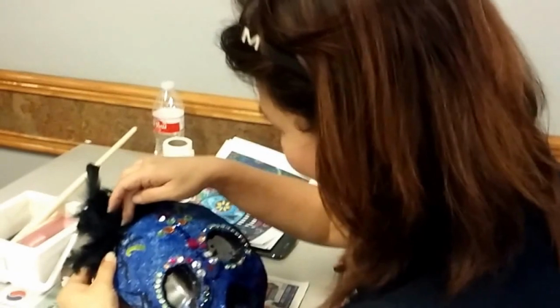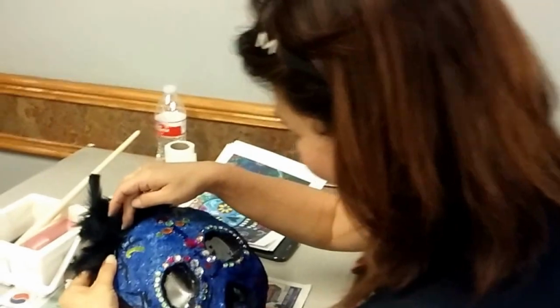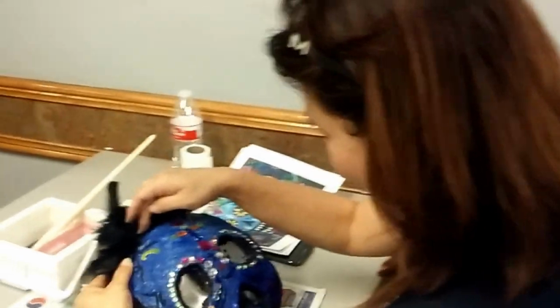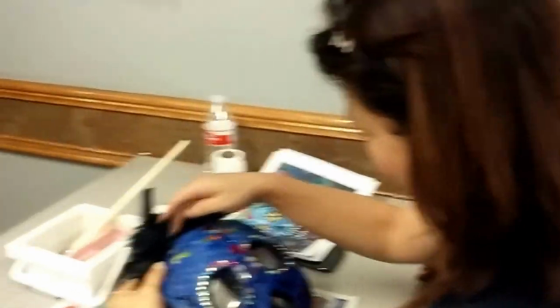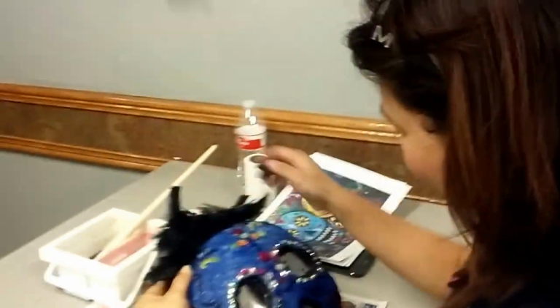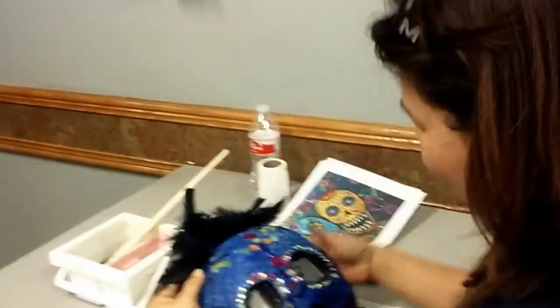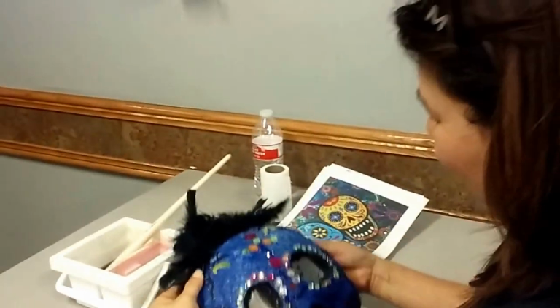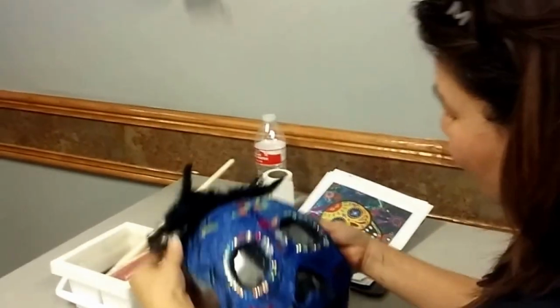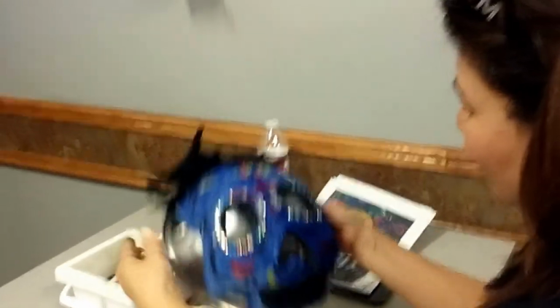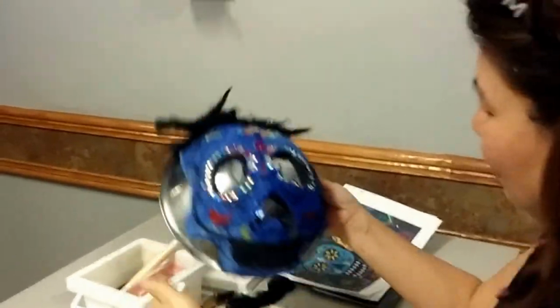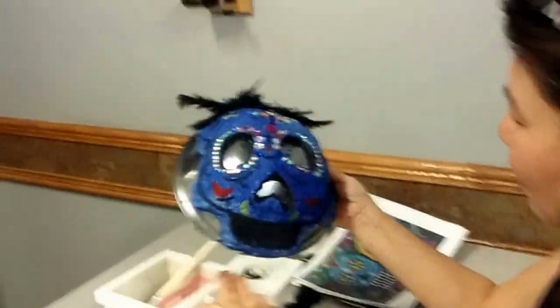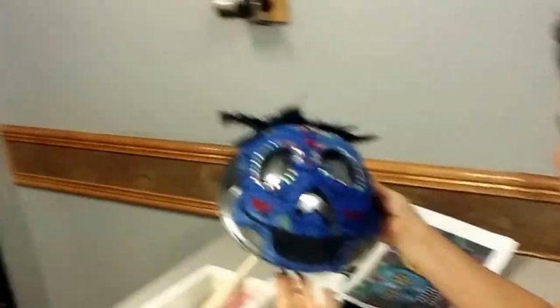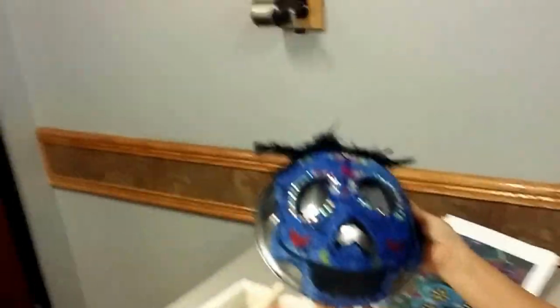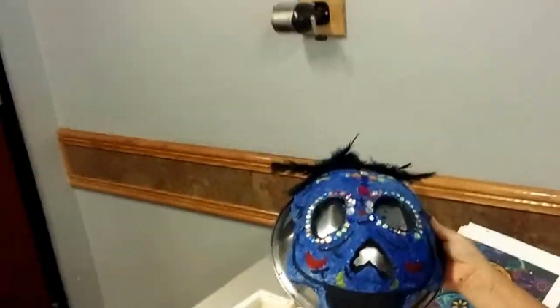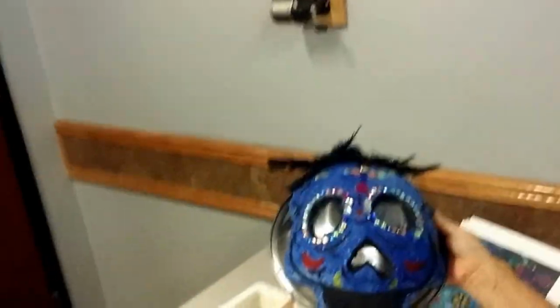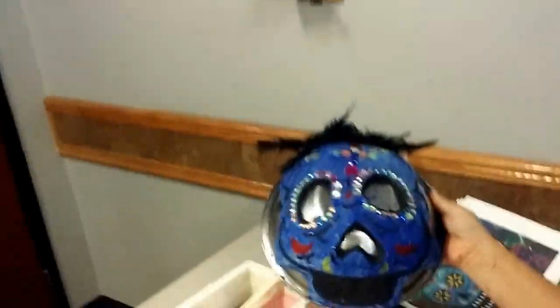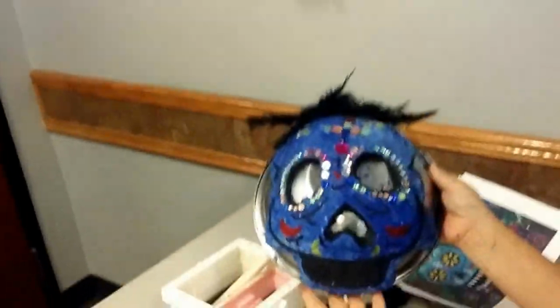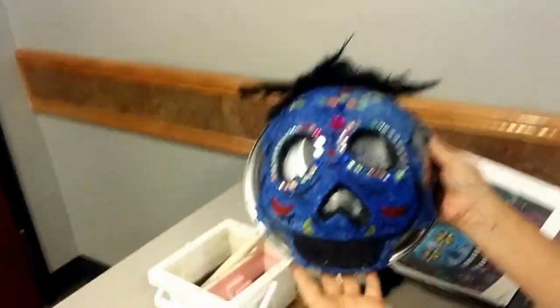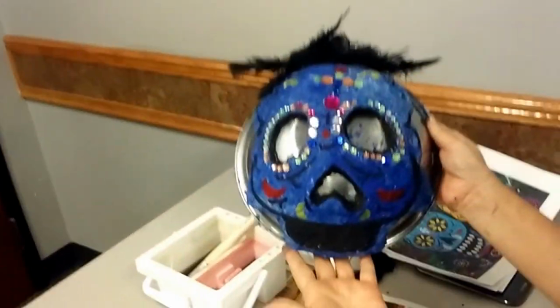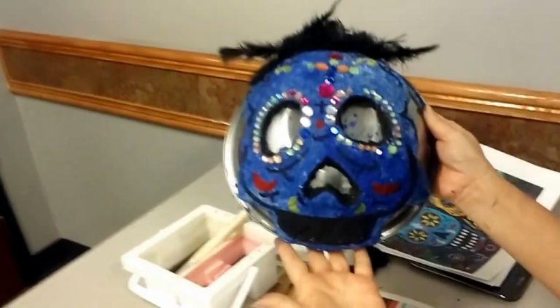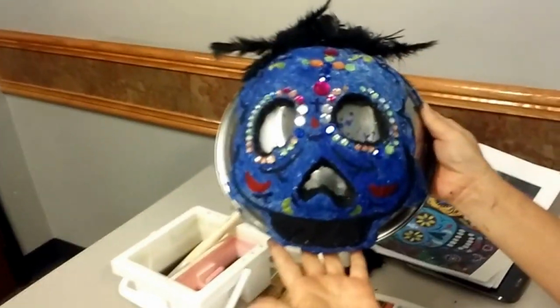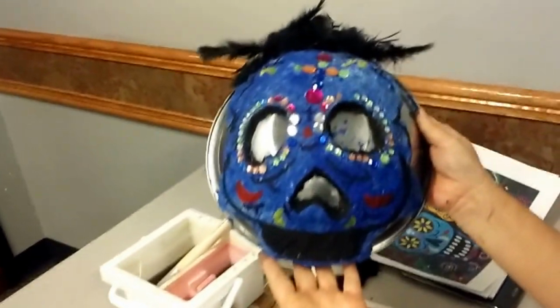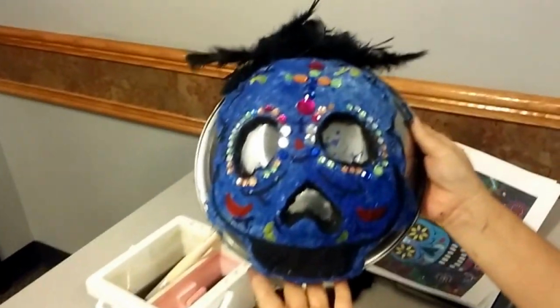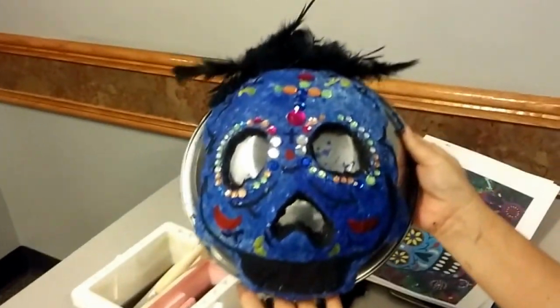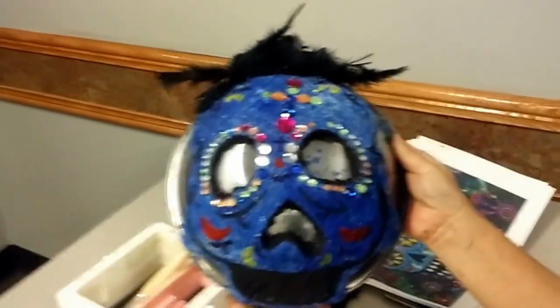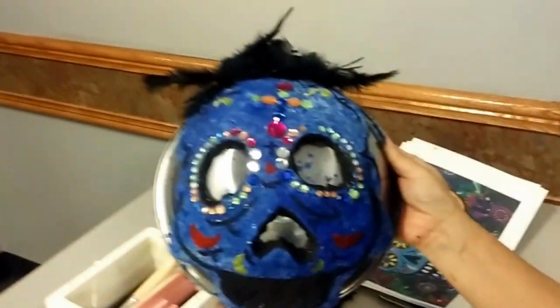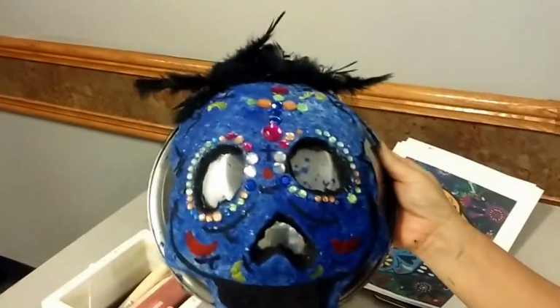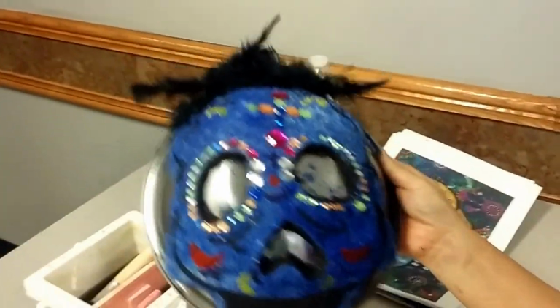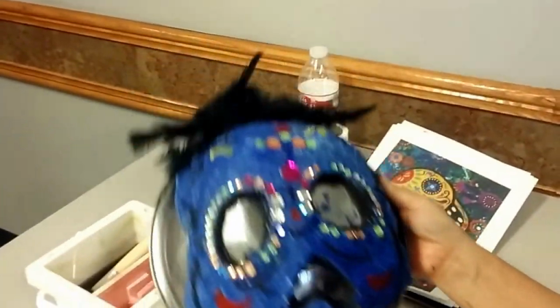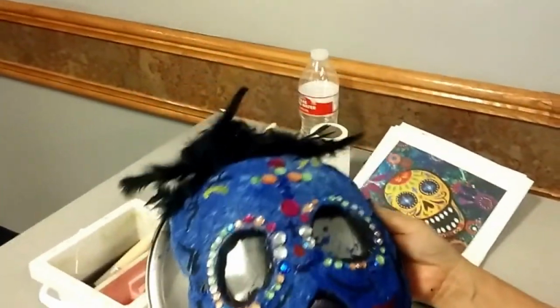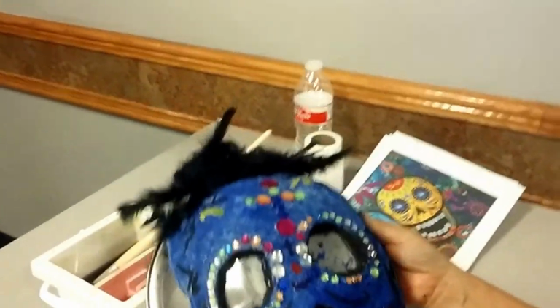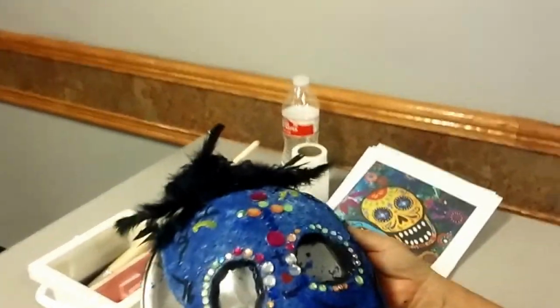Can you hold that up again one more time for us? That's beautiful. Day of the Dead mask.